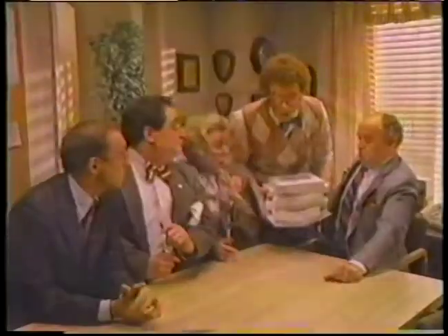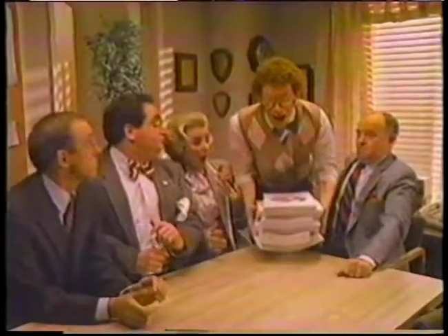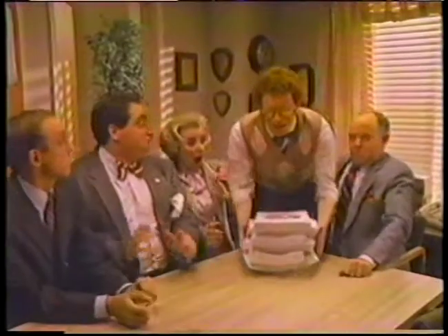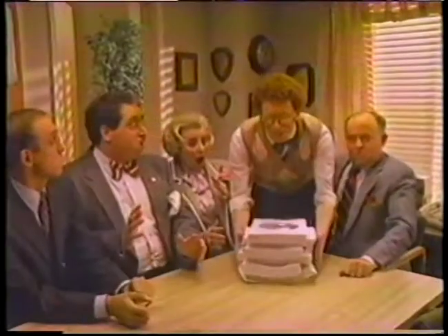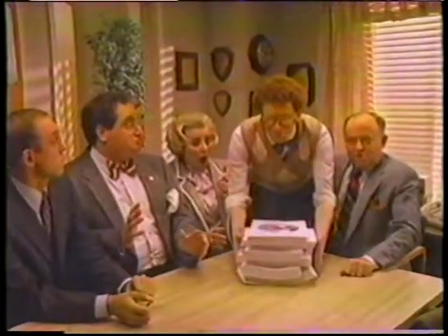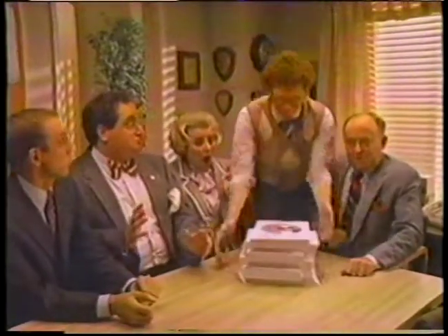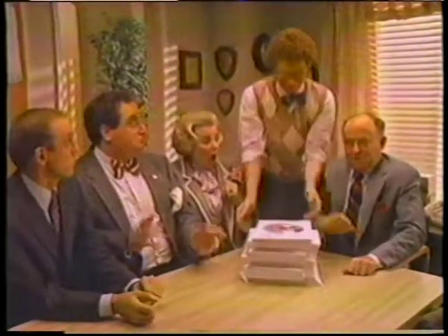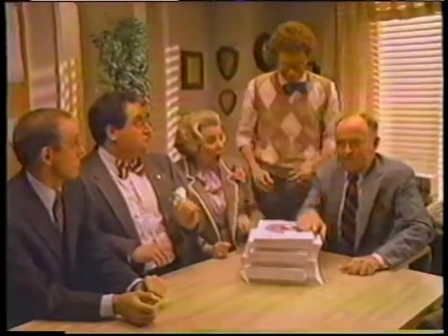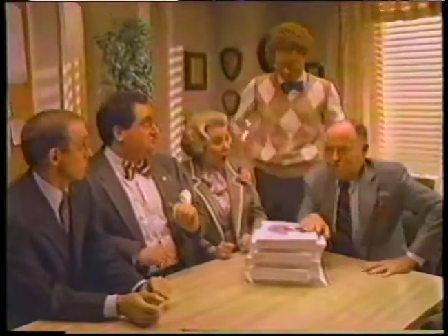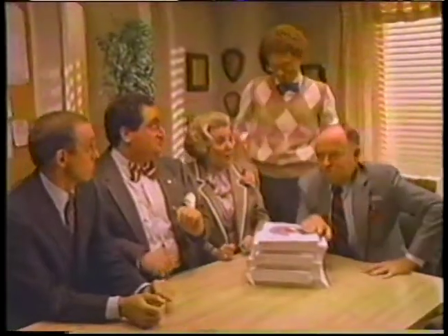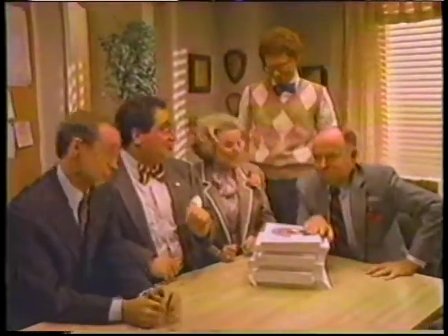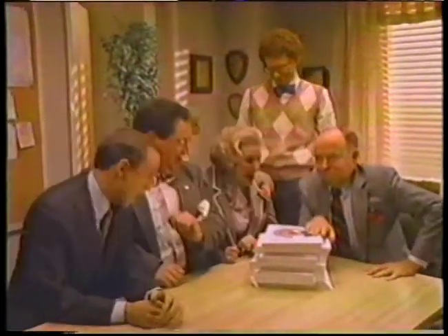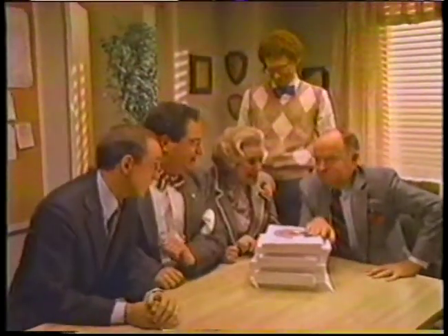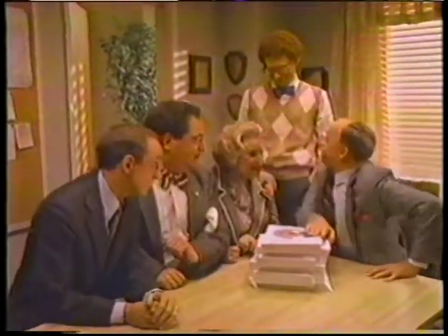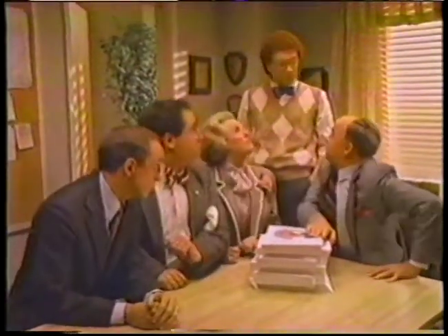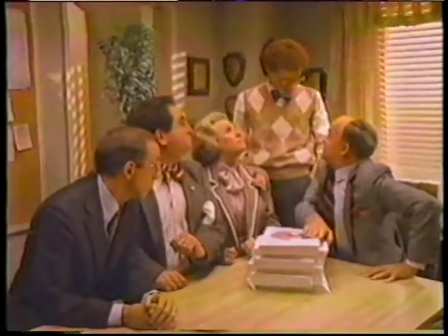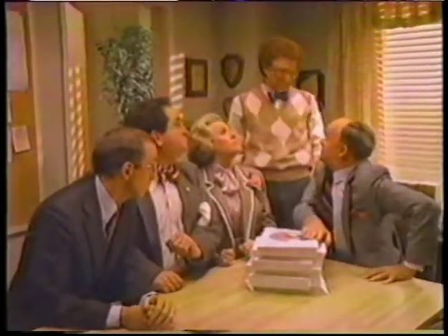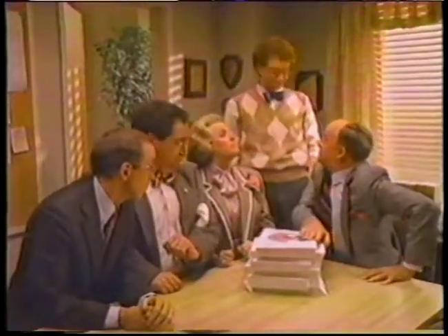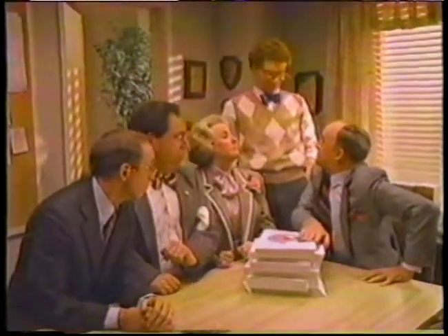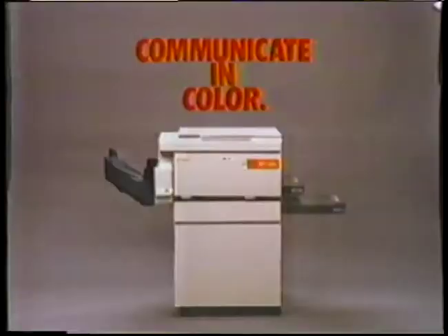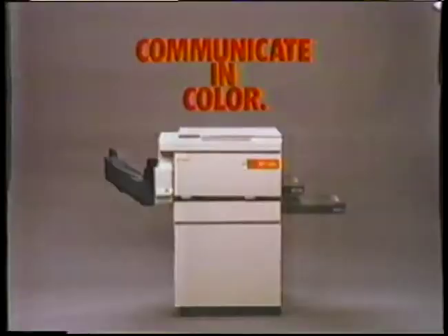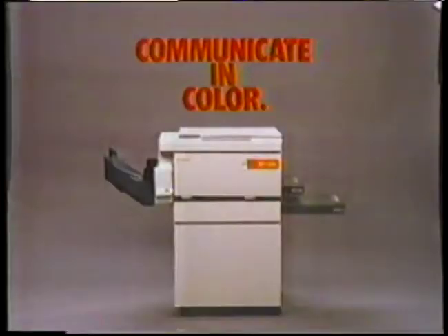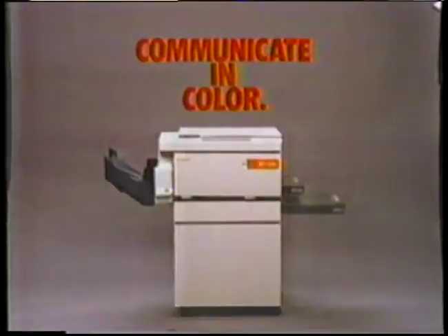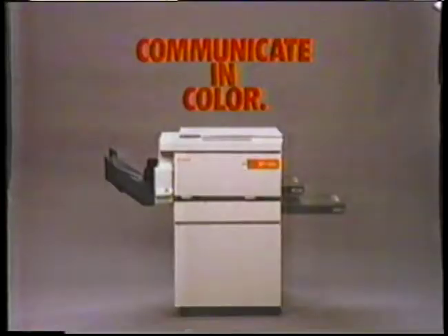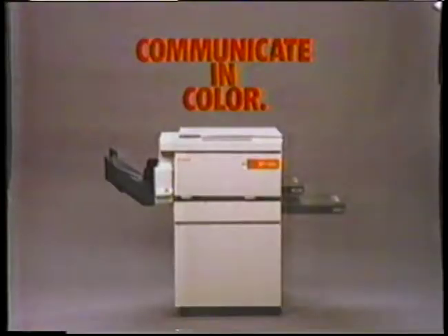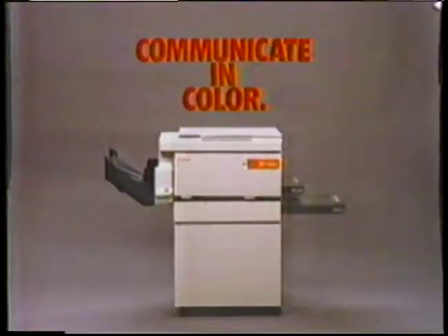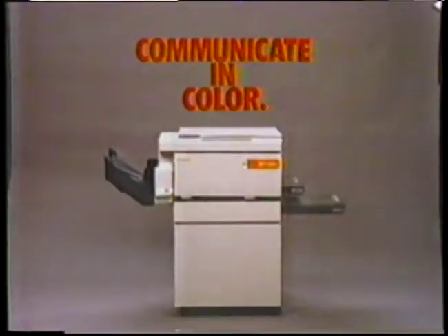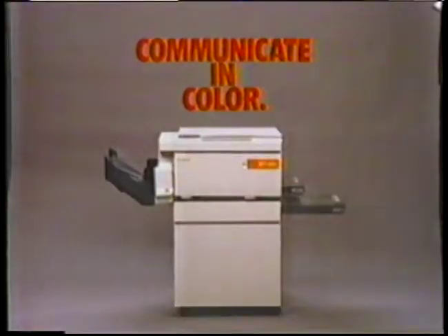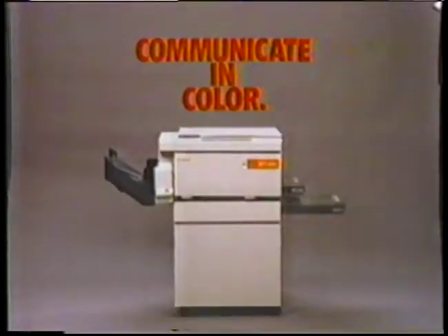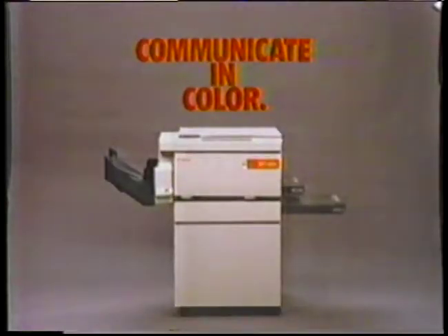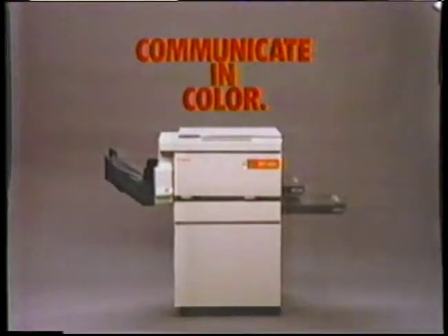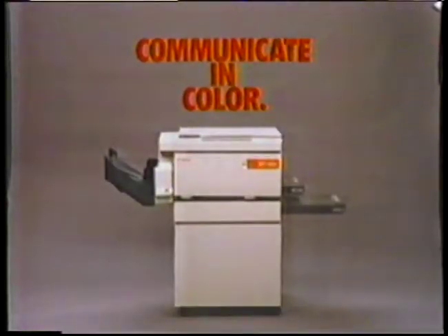Do I know how to pick a value? Yes! Yes! Canon's NP-155 gives you more for less.